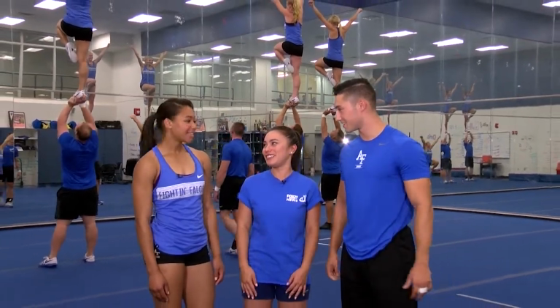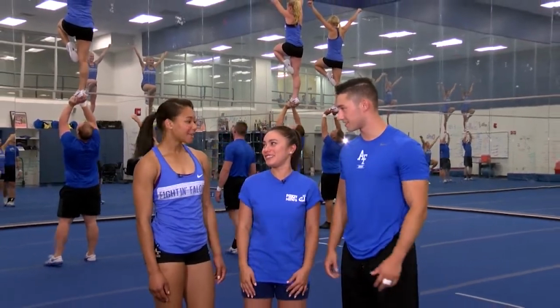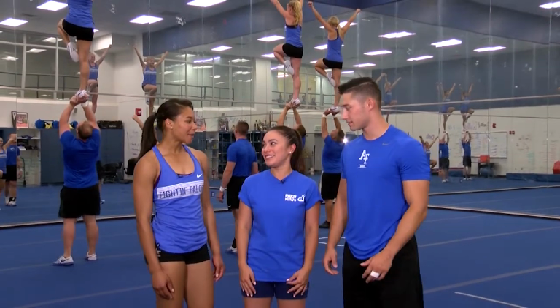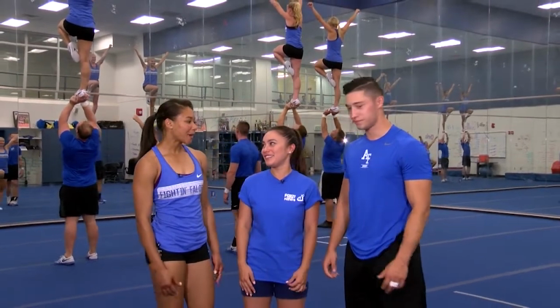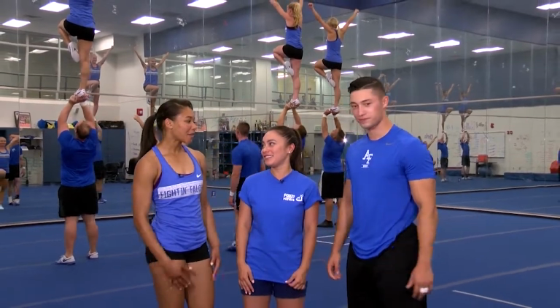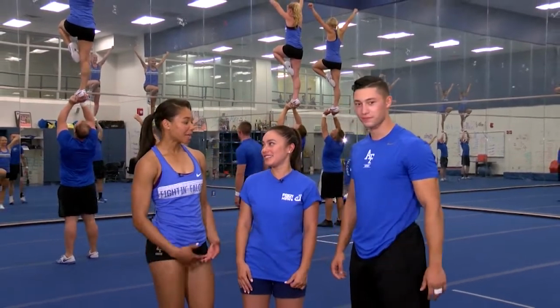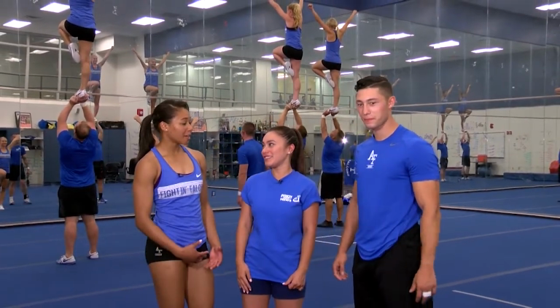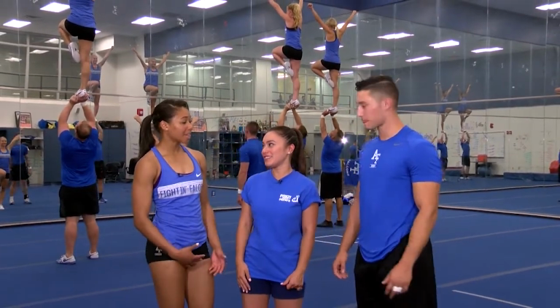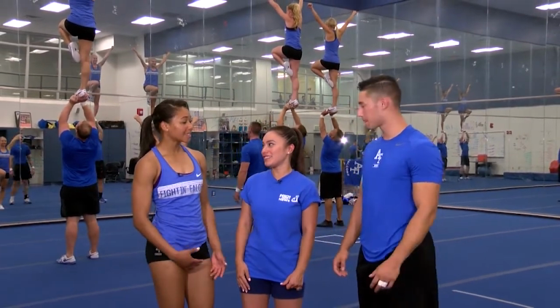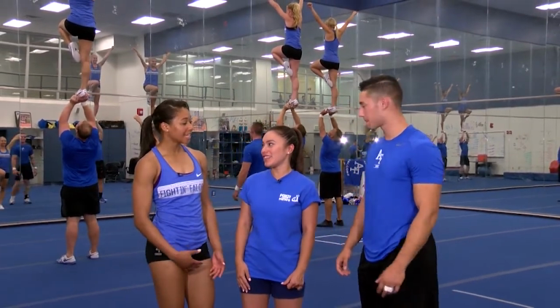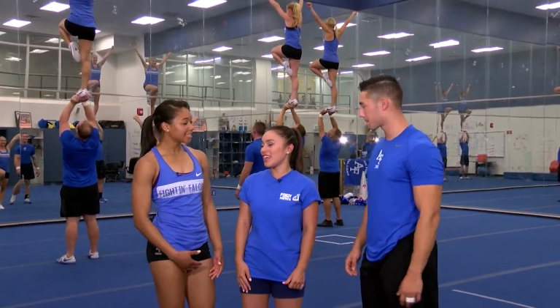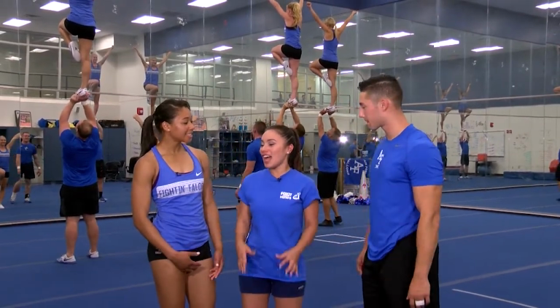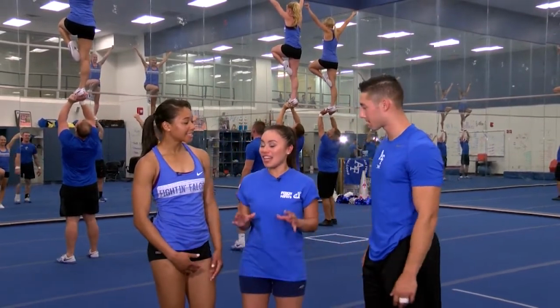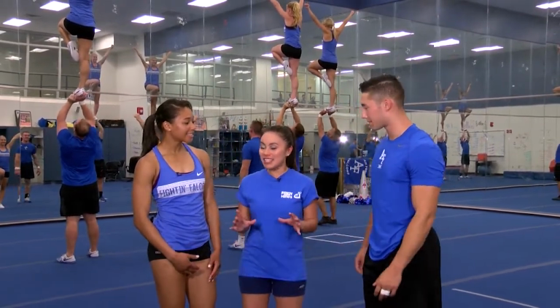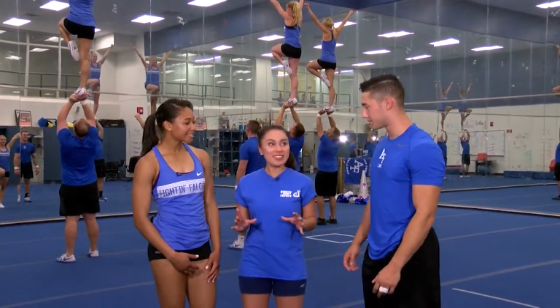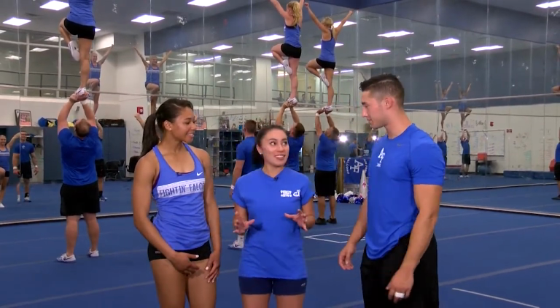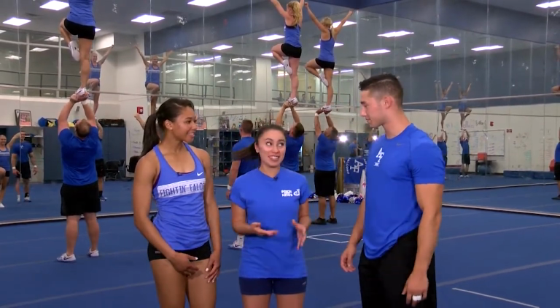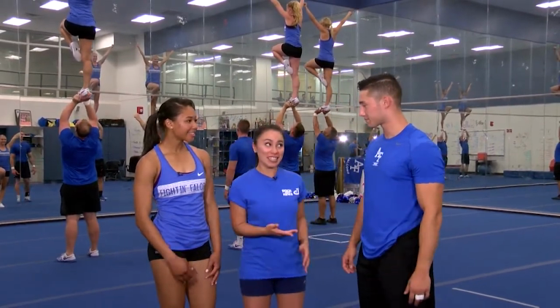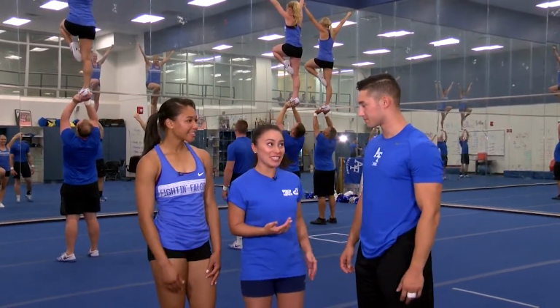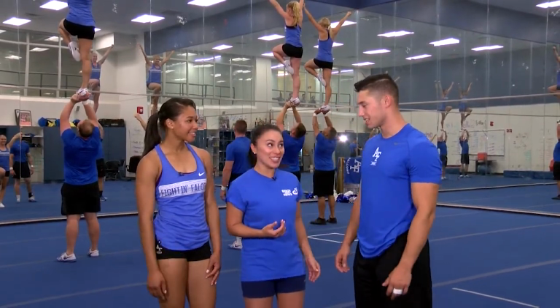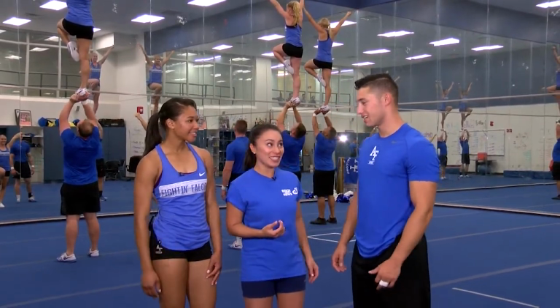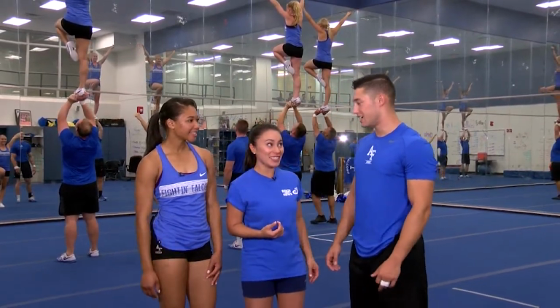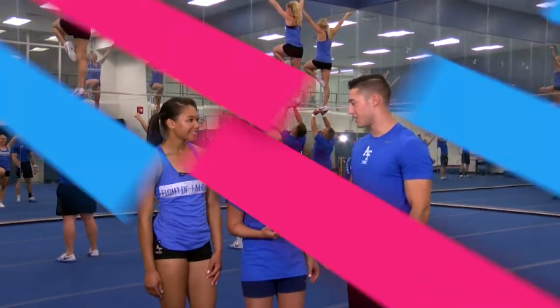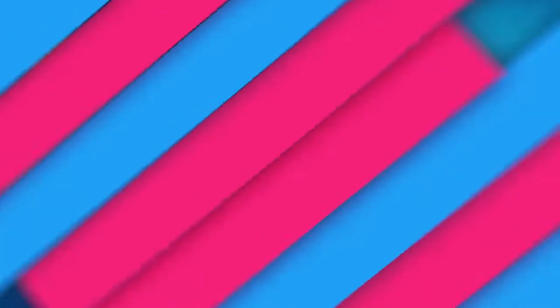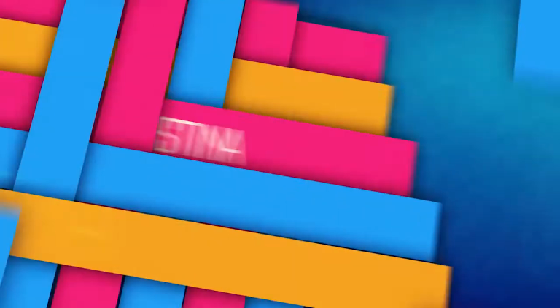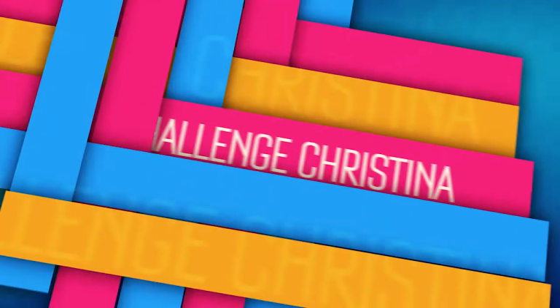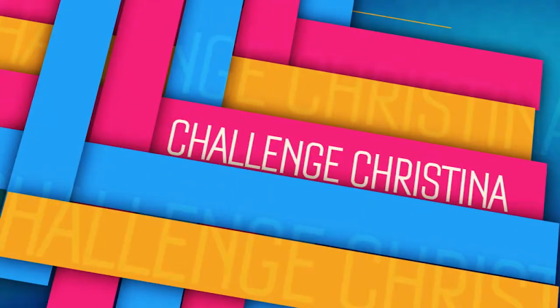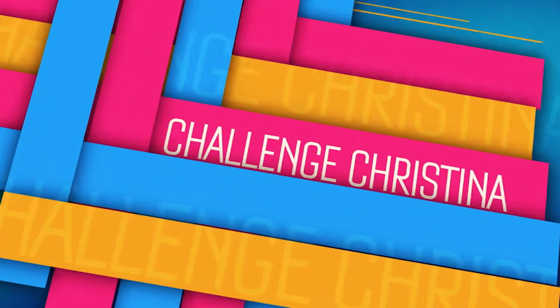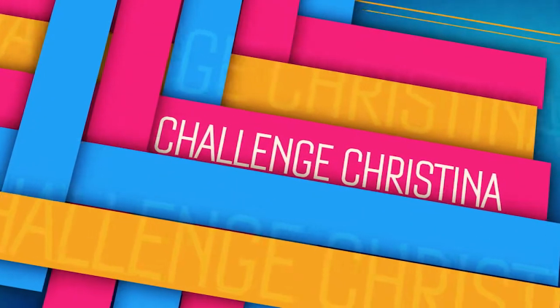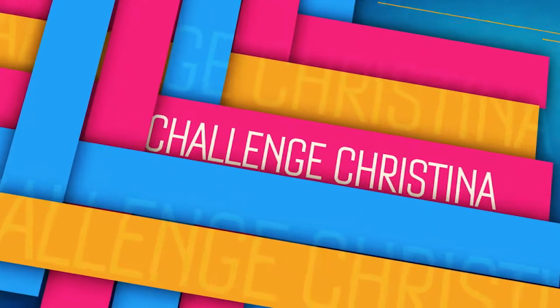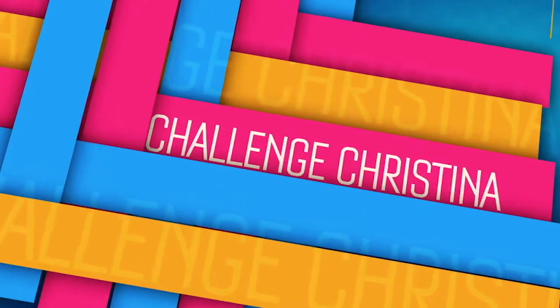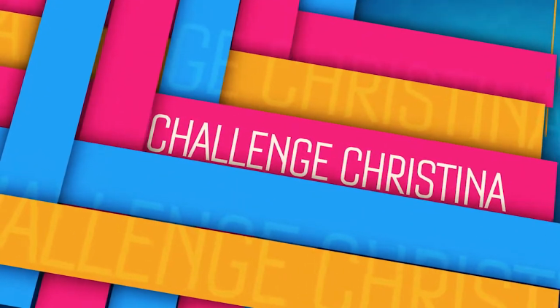So are you ready to learn how to stunt? I think so. Do you think I can do it? I think we can get you up there.